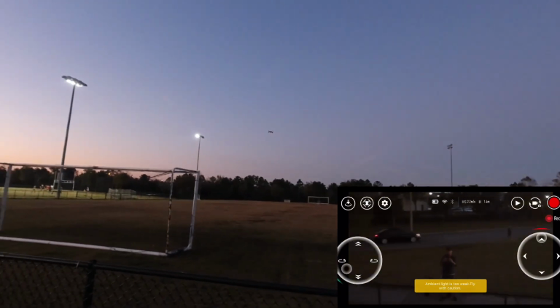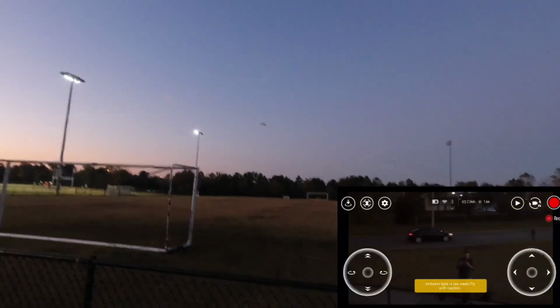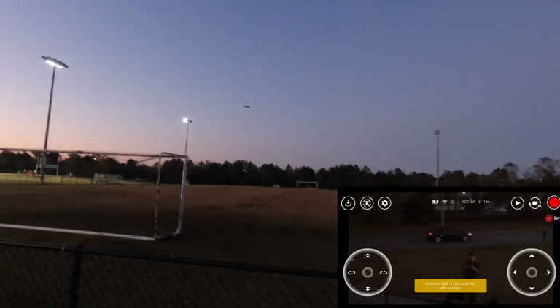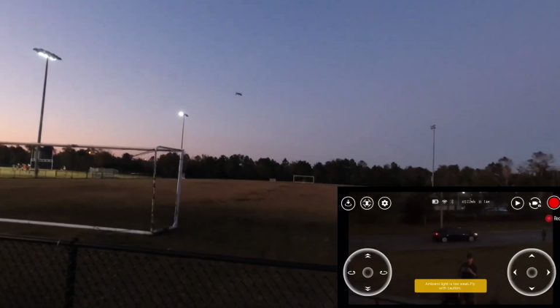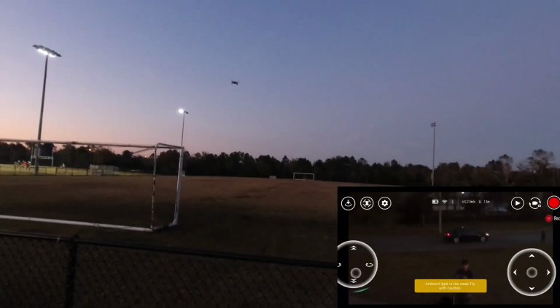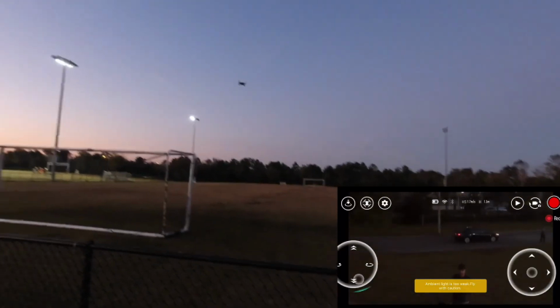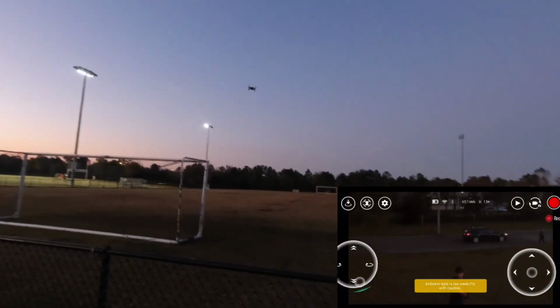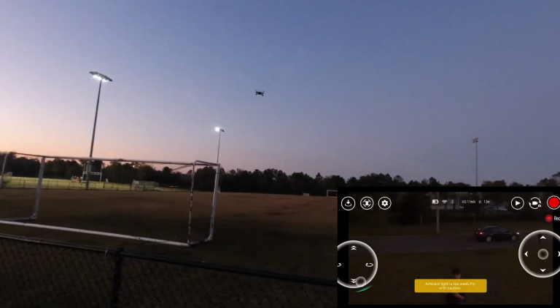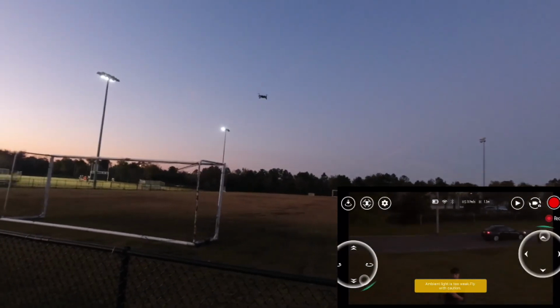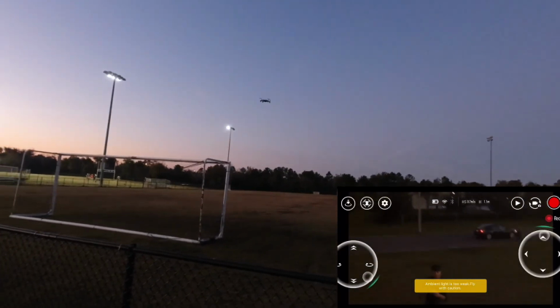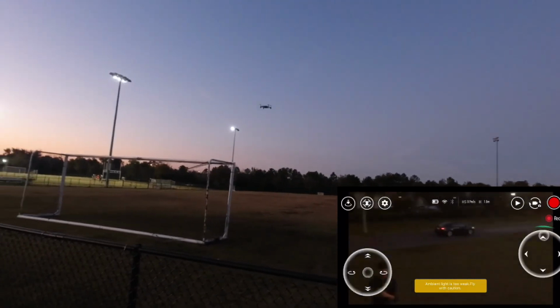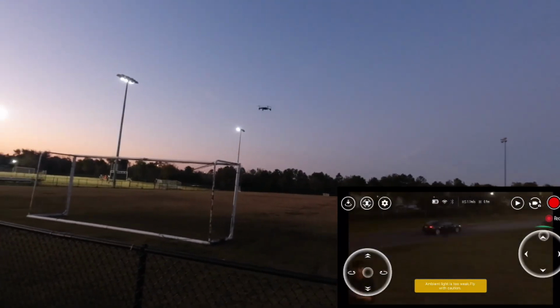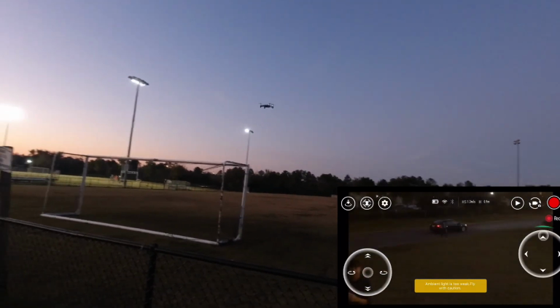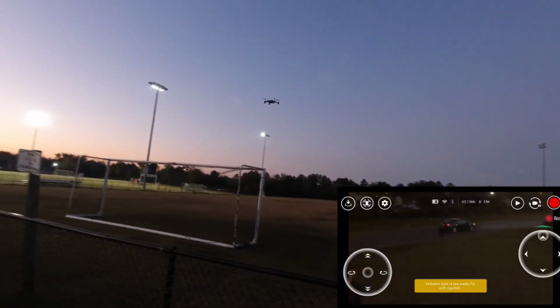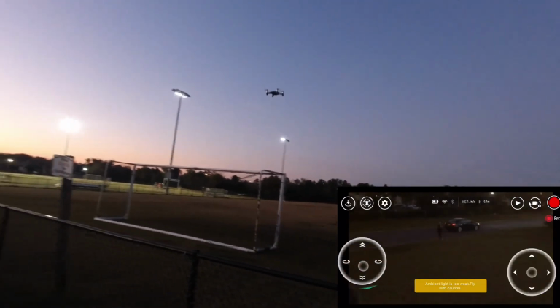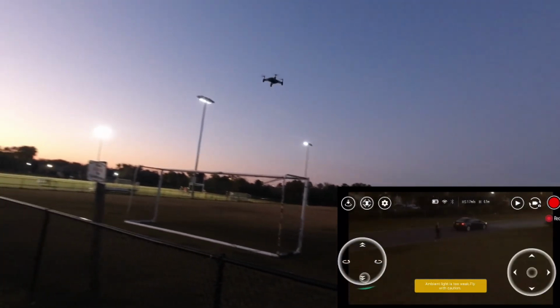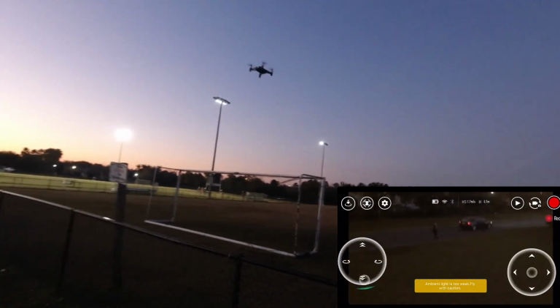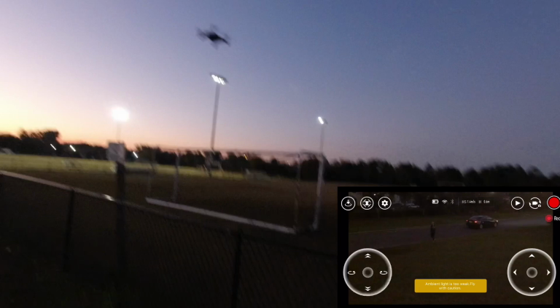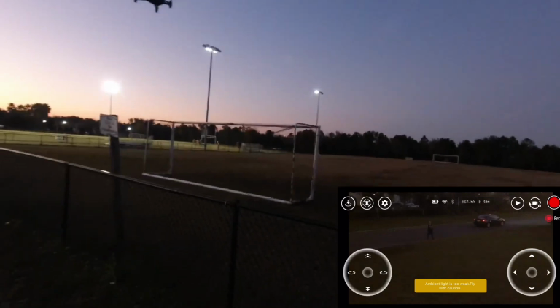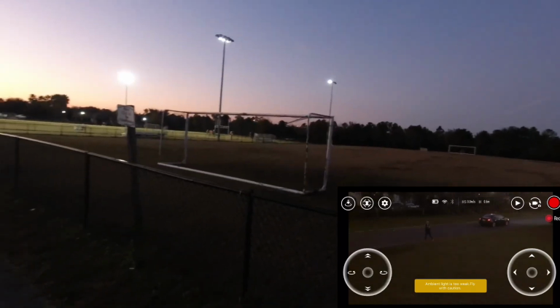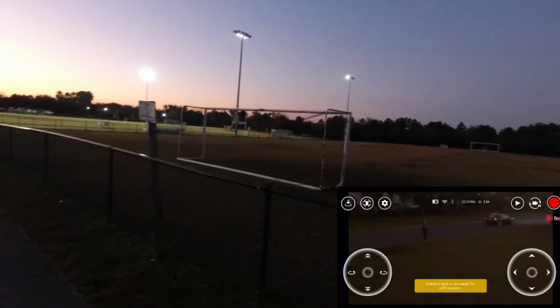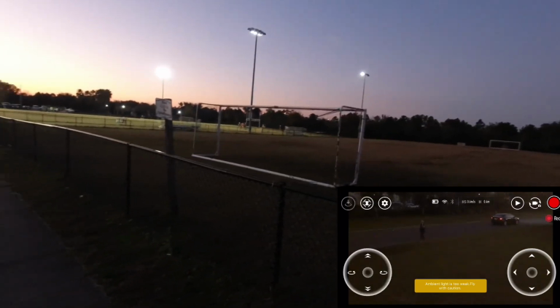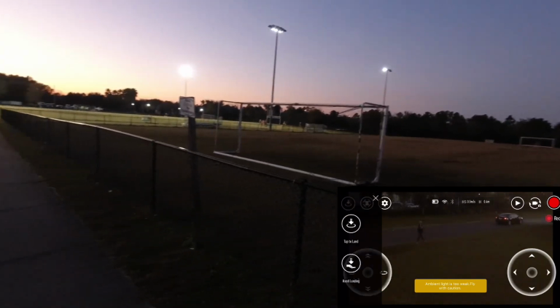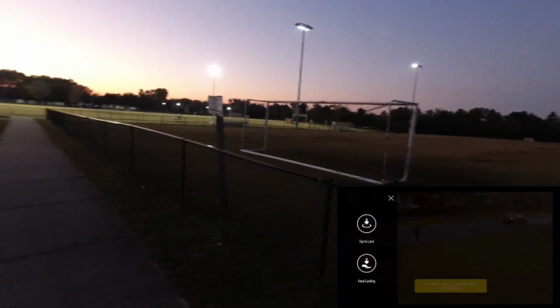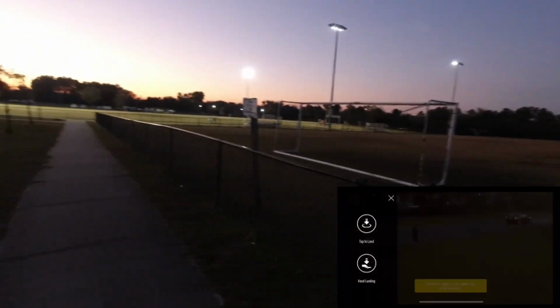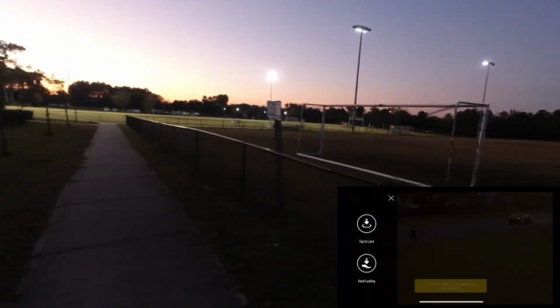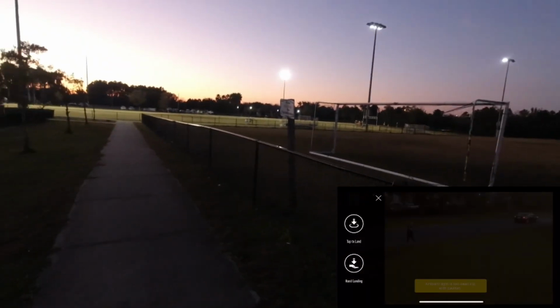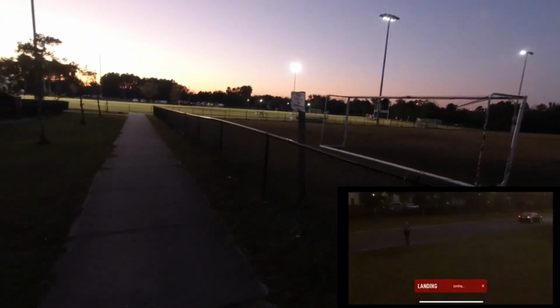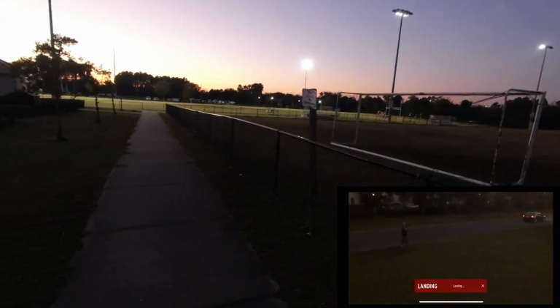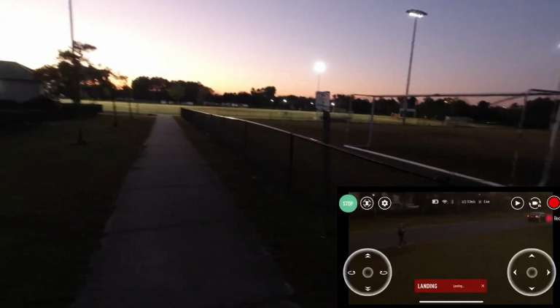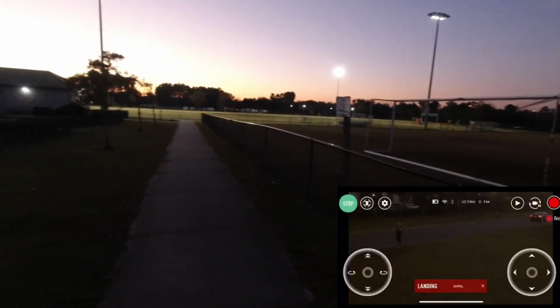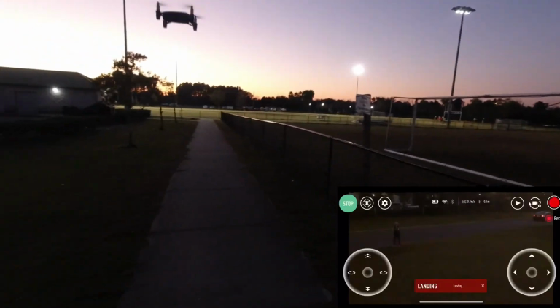Right now you can see it's dark already, but just giving you guys a demonstration. And that's it — I want to go out and land.